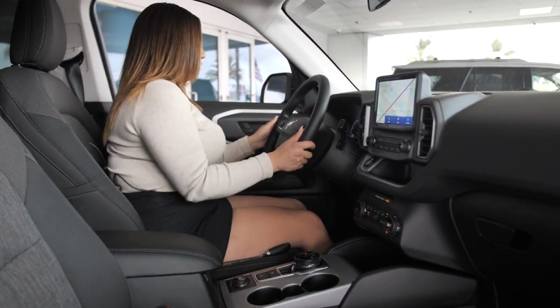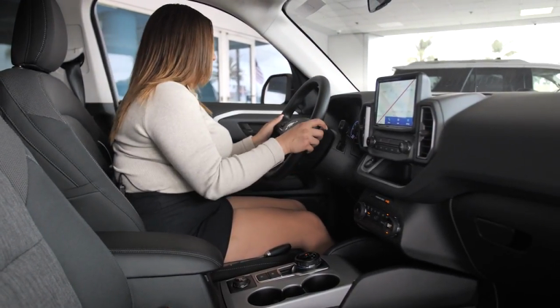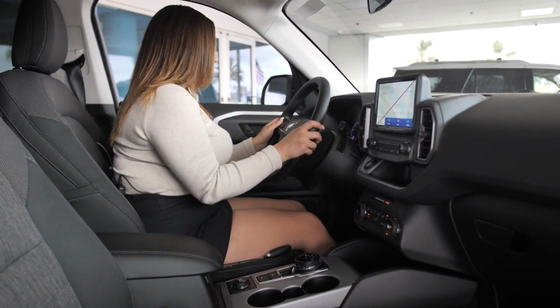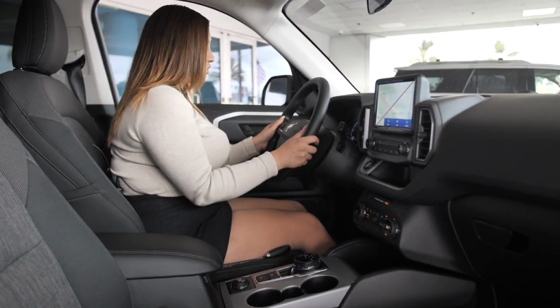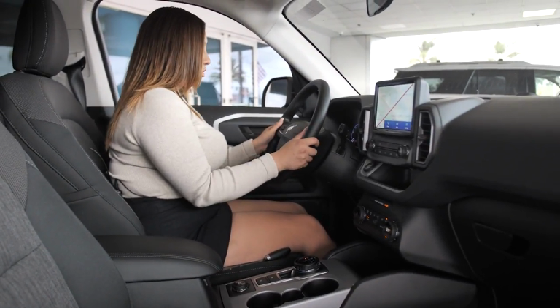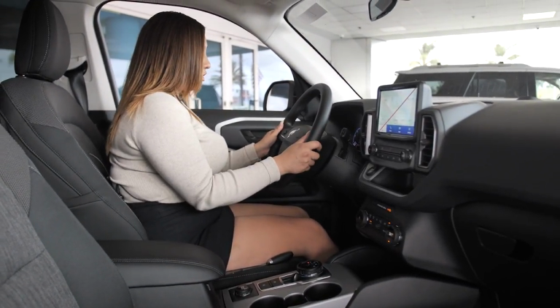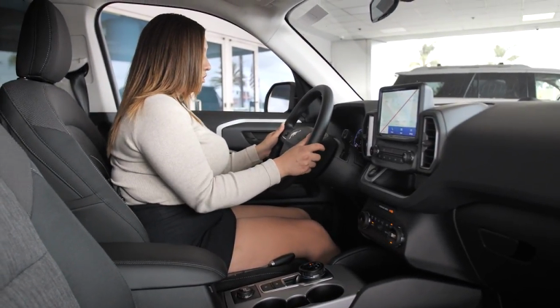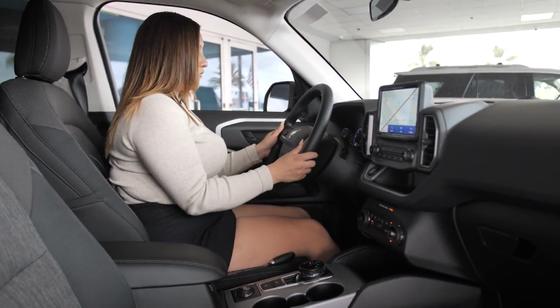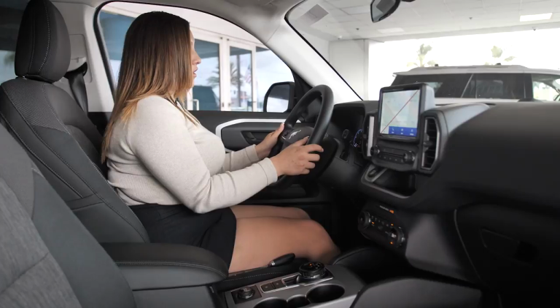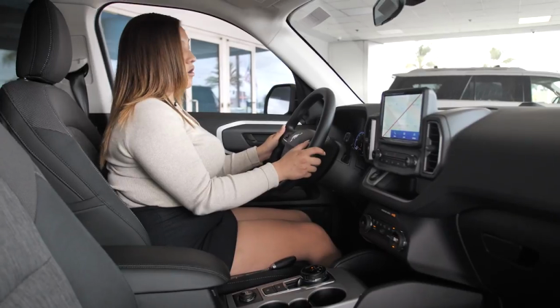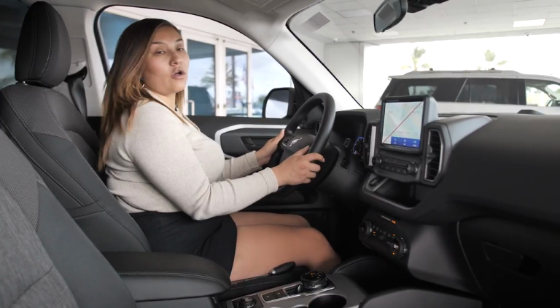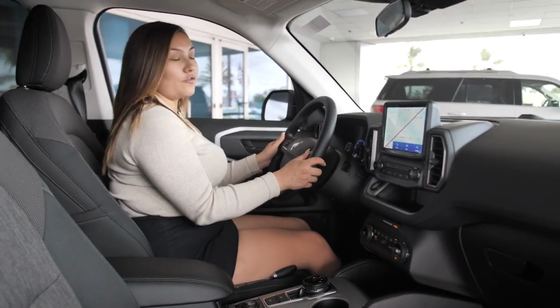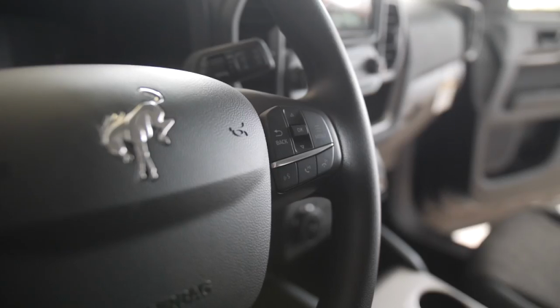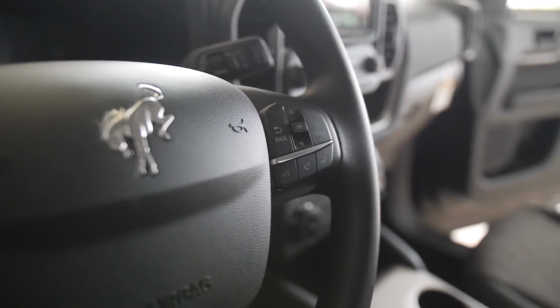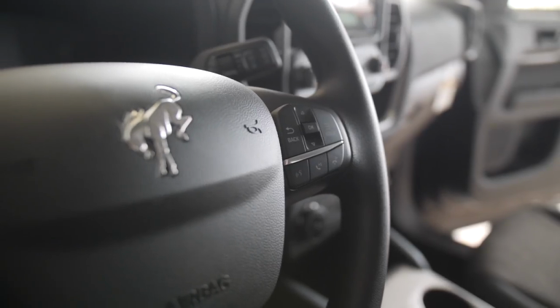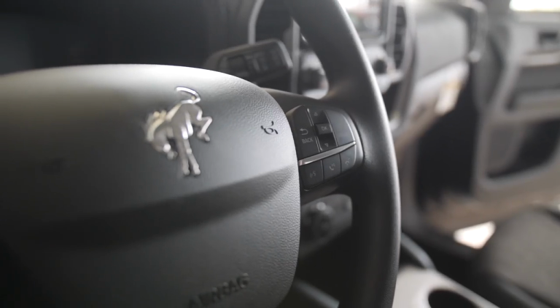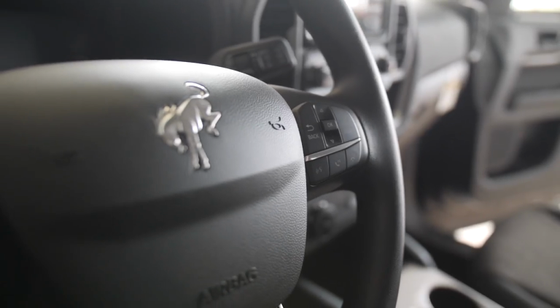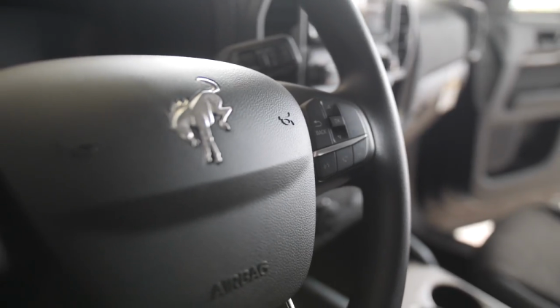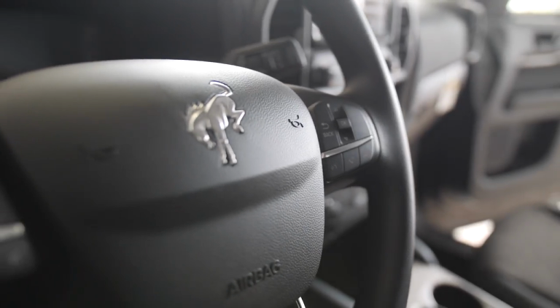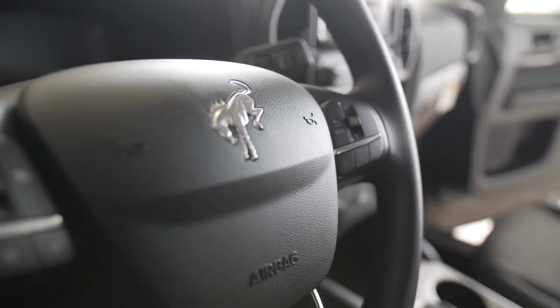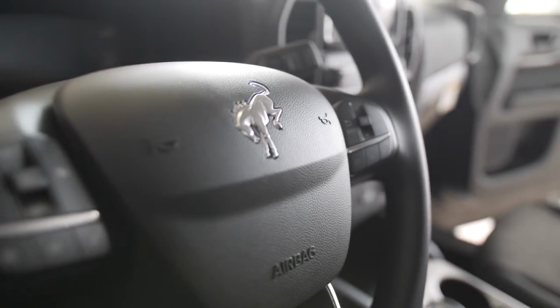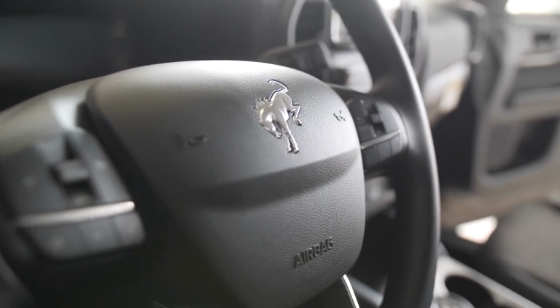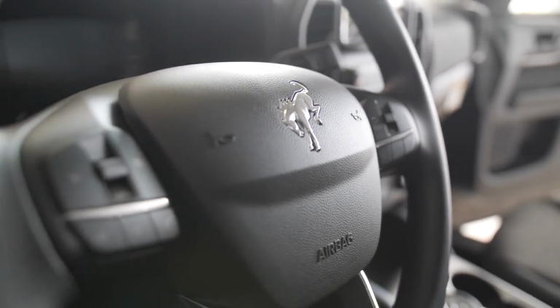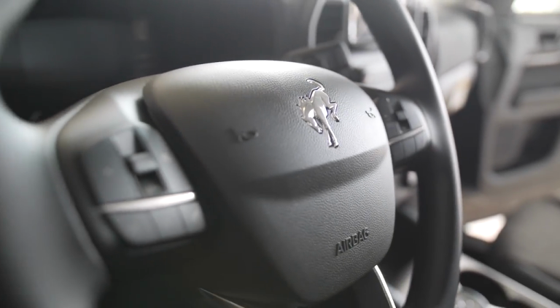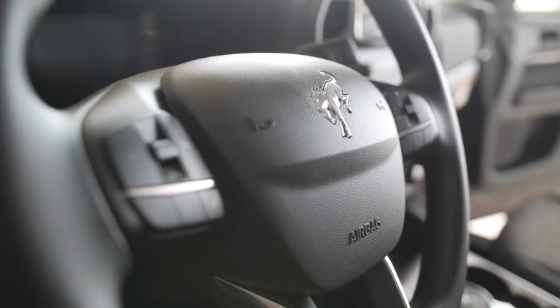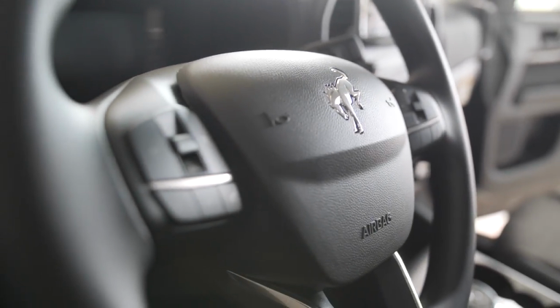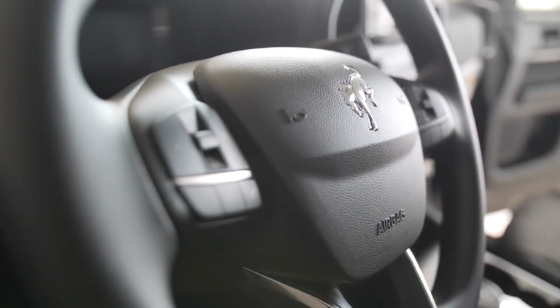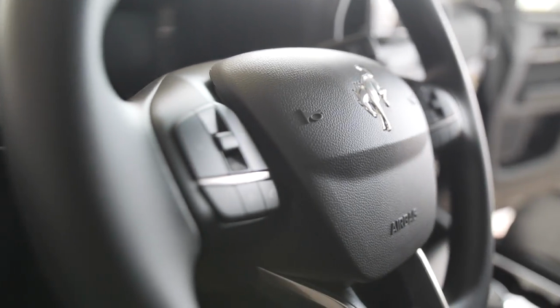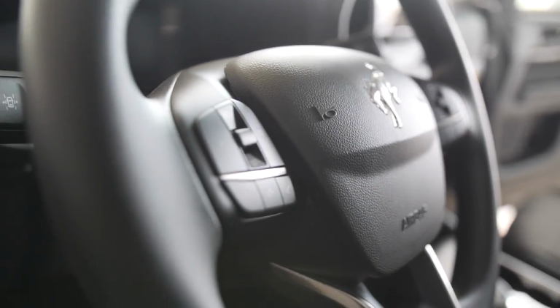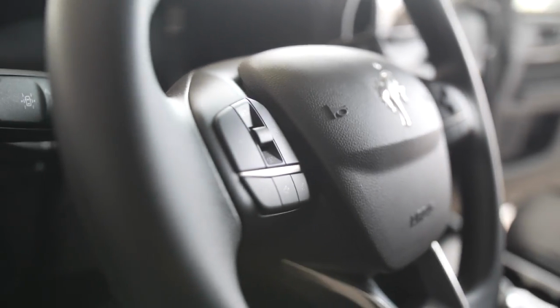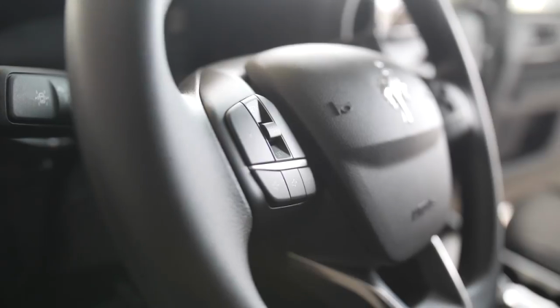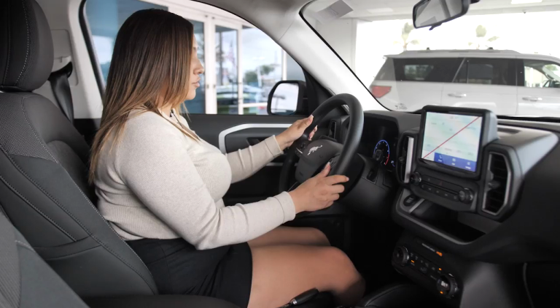Right on your steering wheel you're going to find all of your controls for what's going on on your dash. You even have a little digital Bronco displayed there for you.